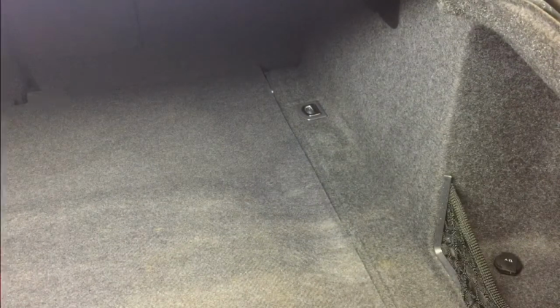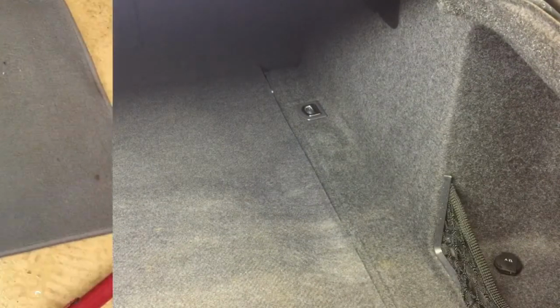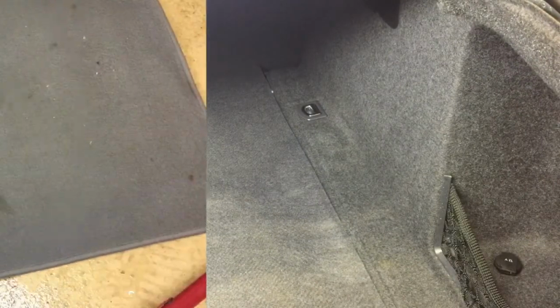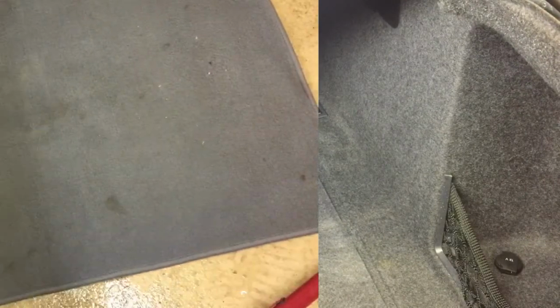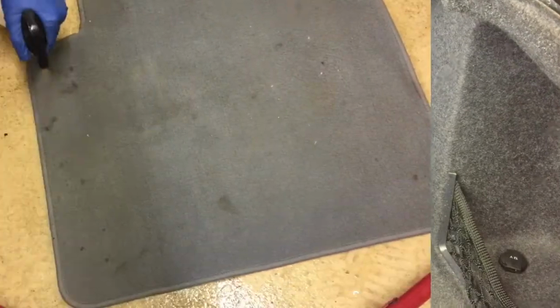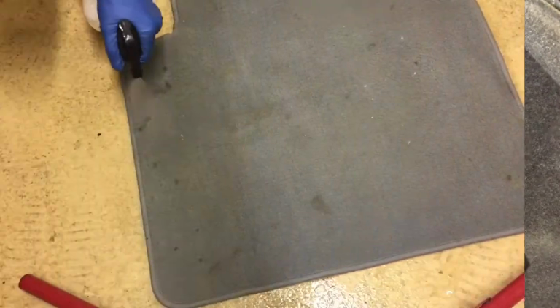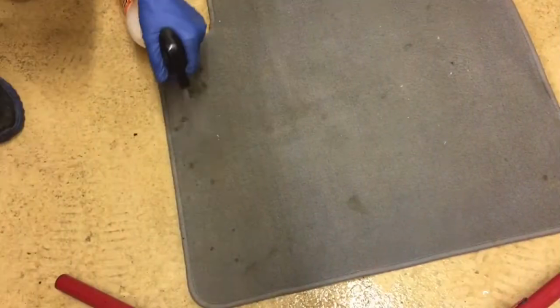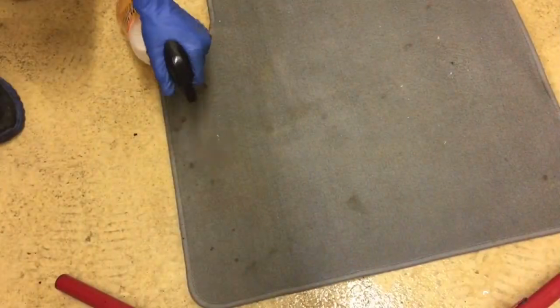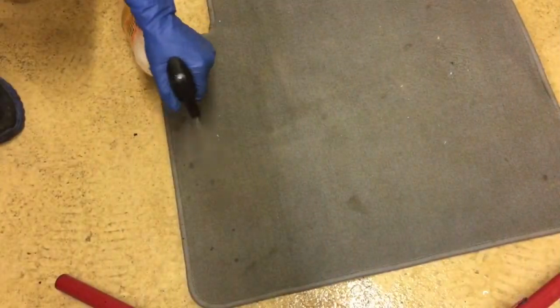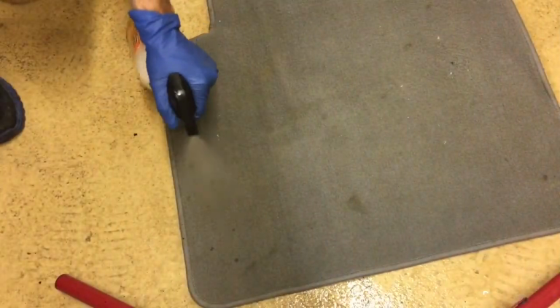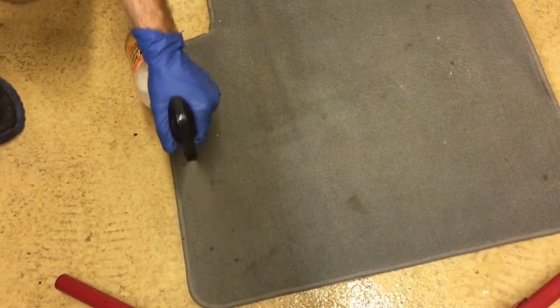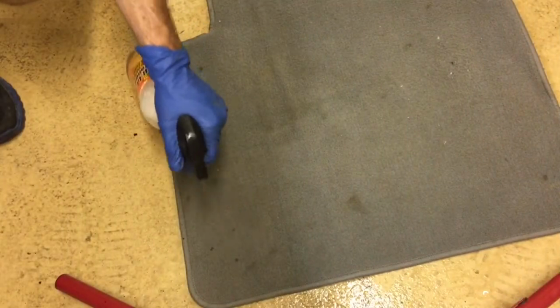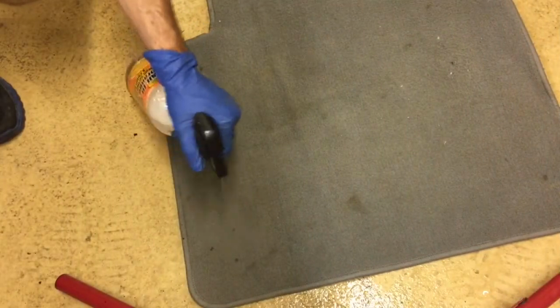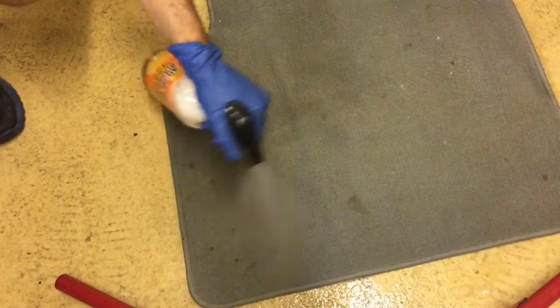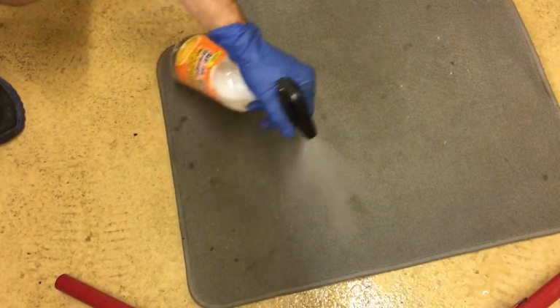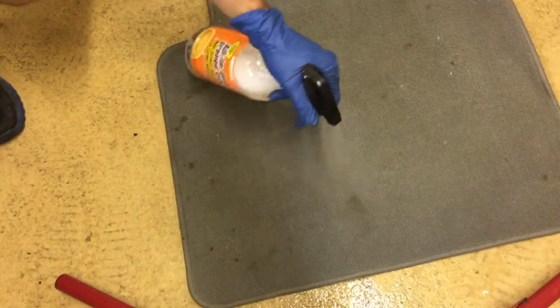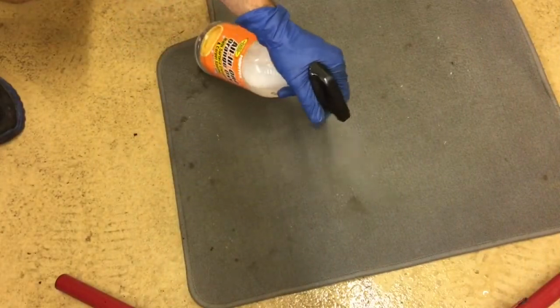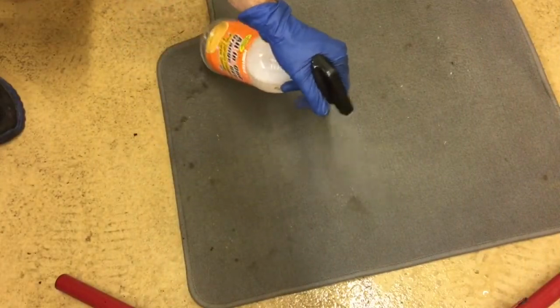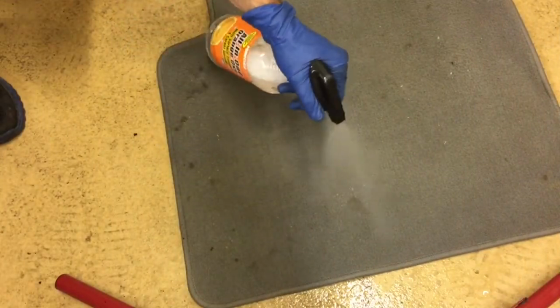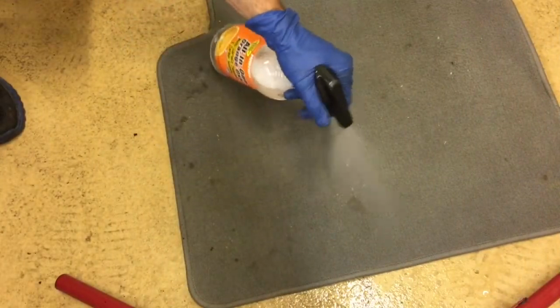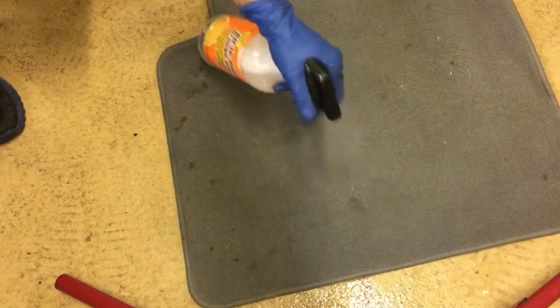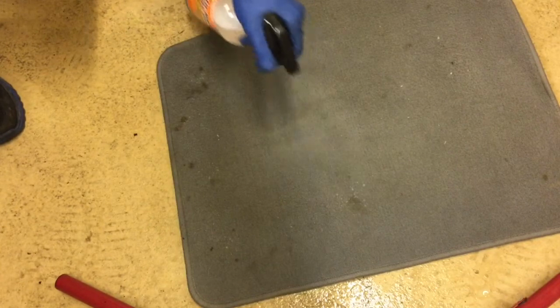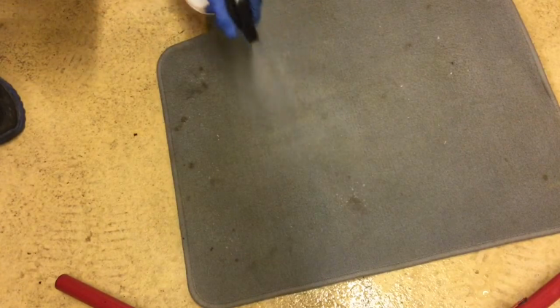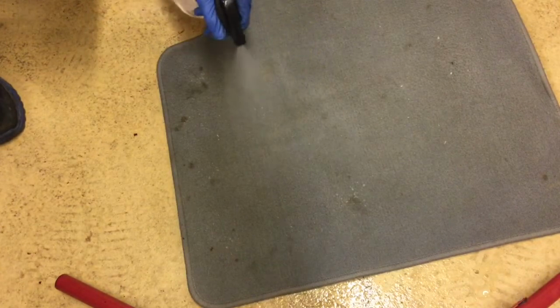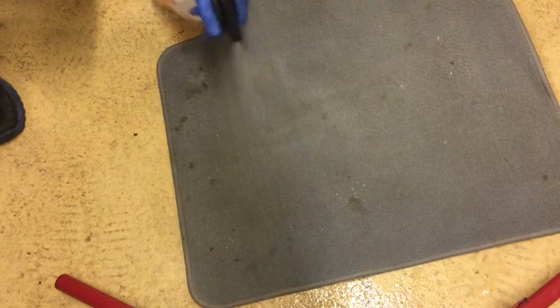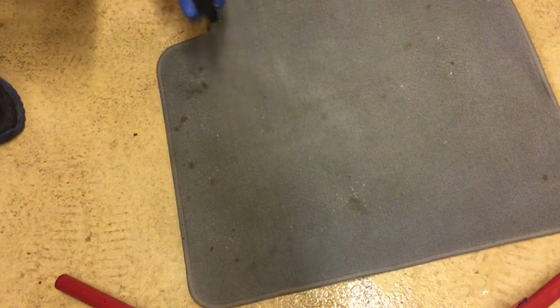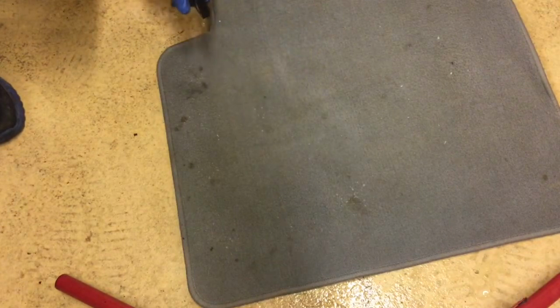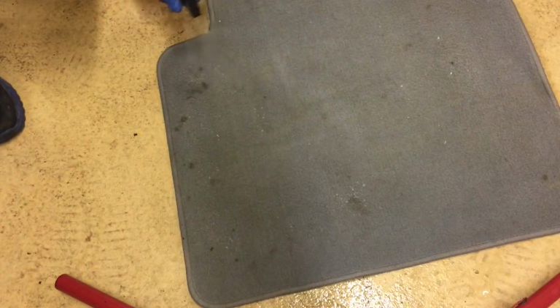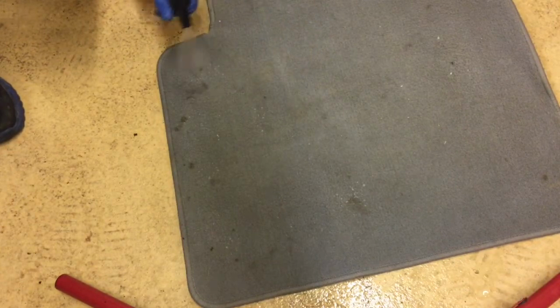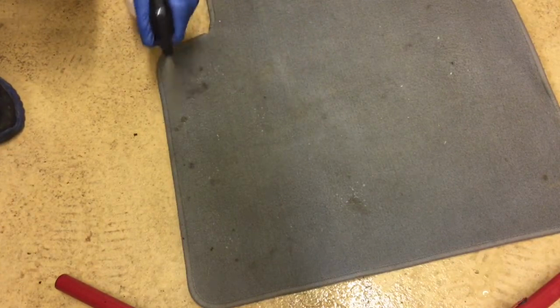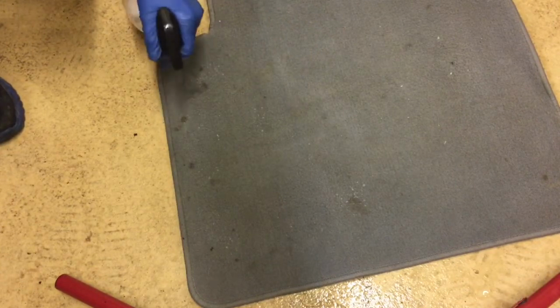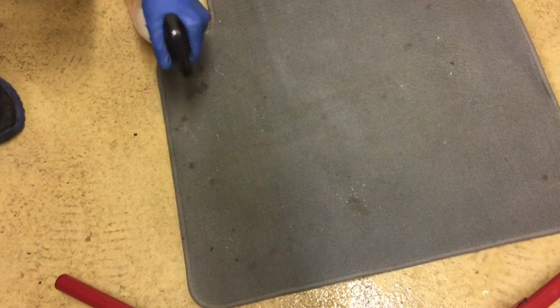We'll step it up a little bit. I have a mat that has some spotting to take care of. We'll do this little section on the left here and see what it does.